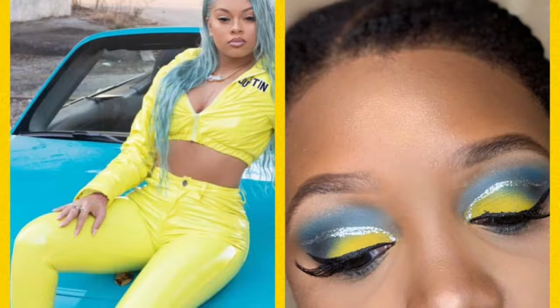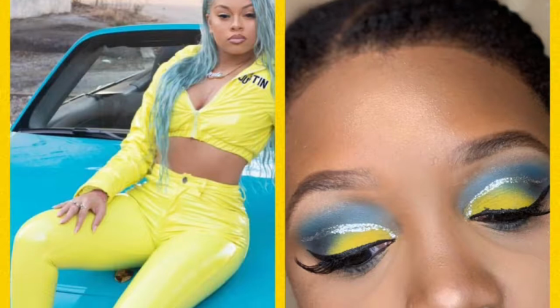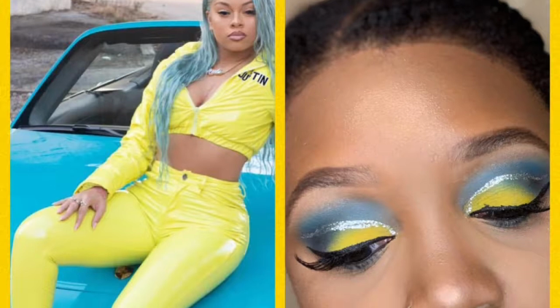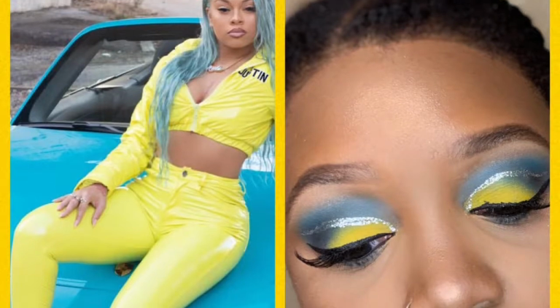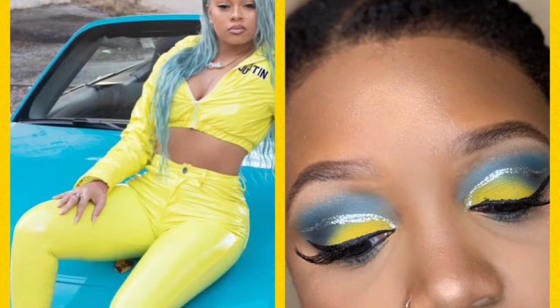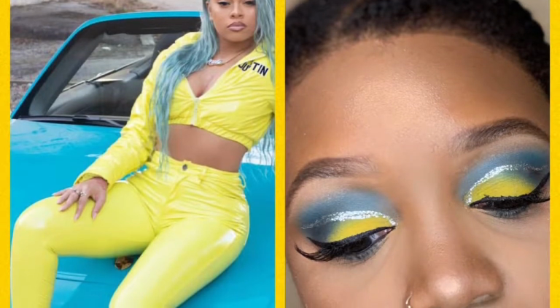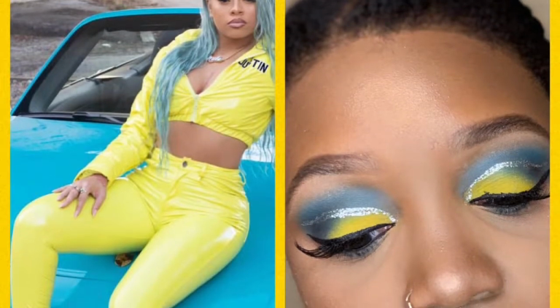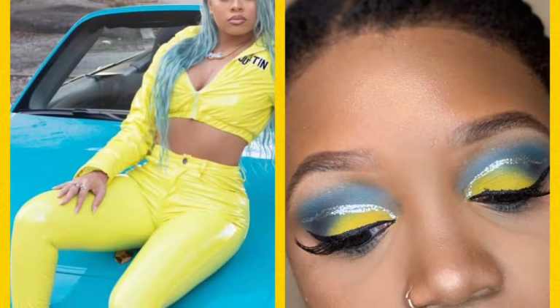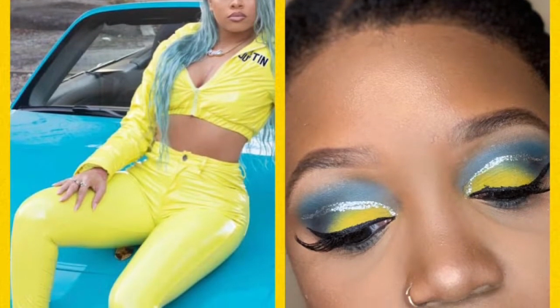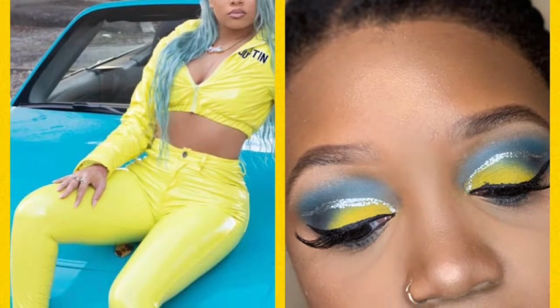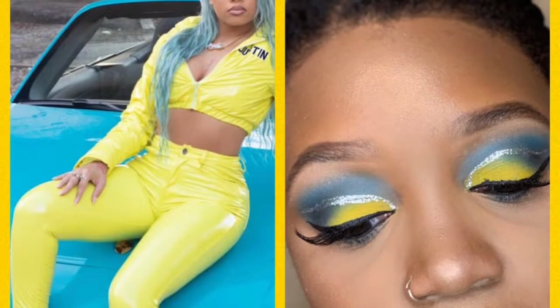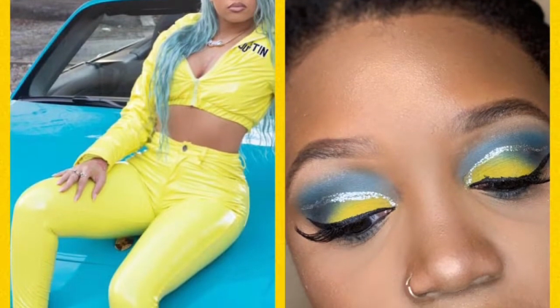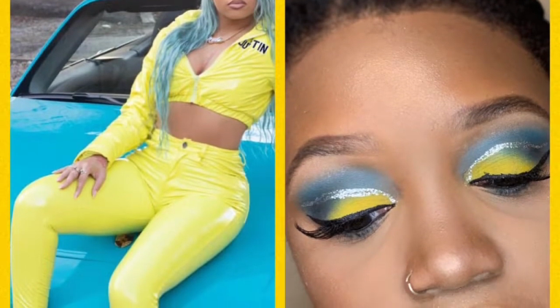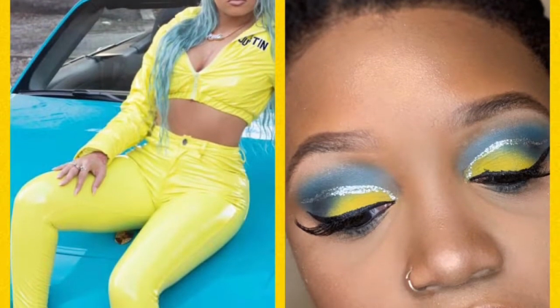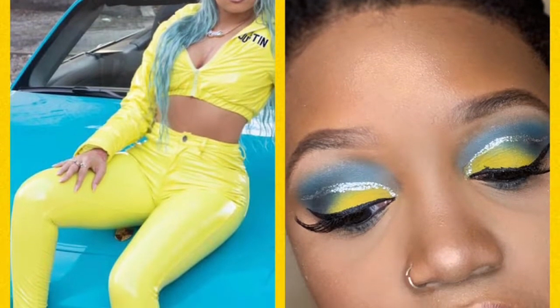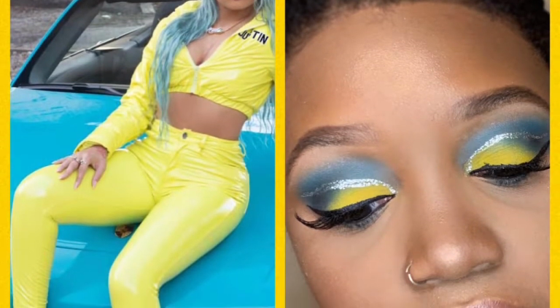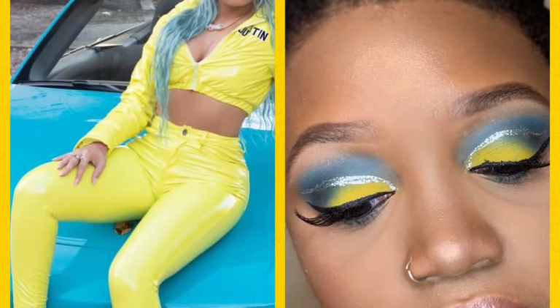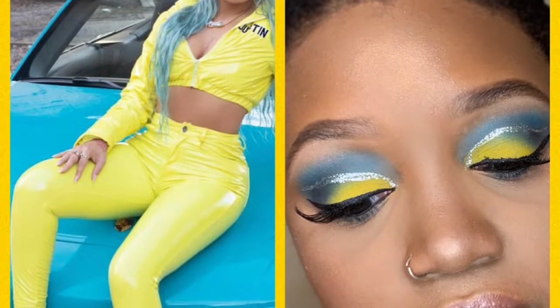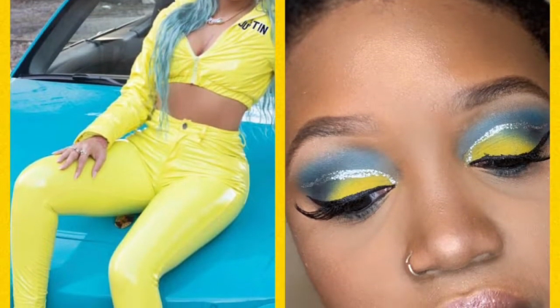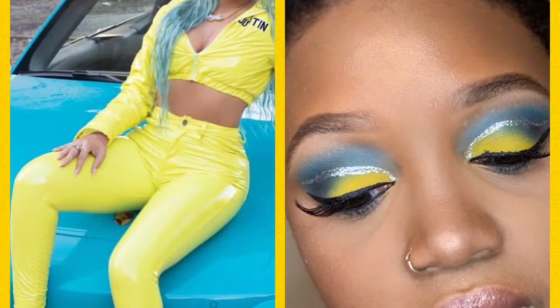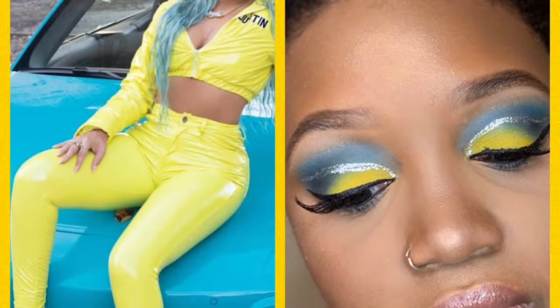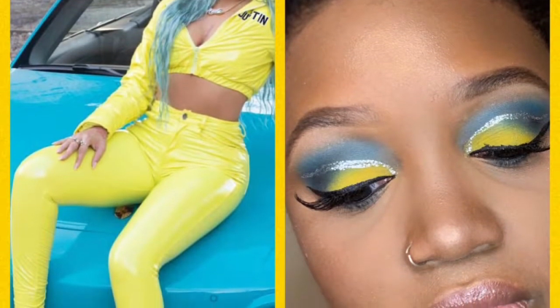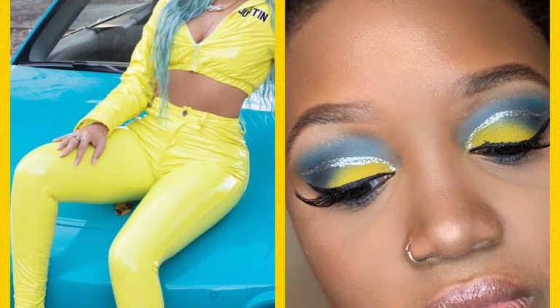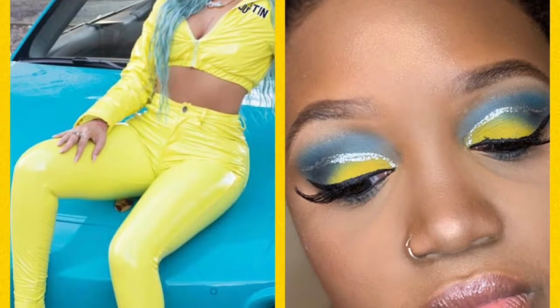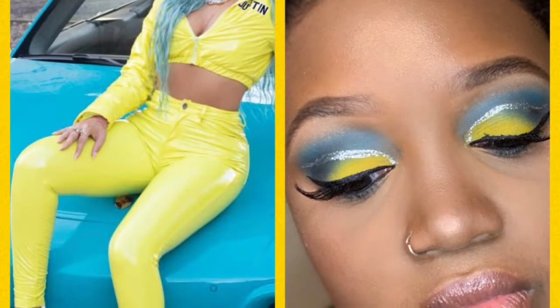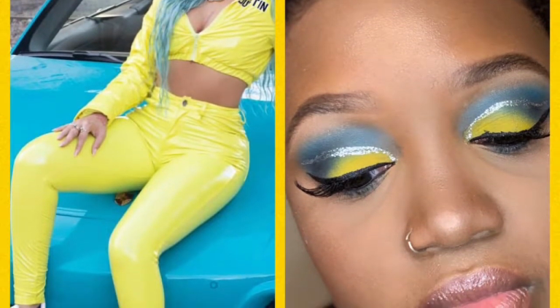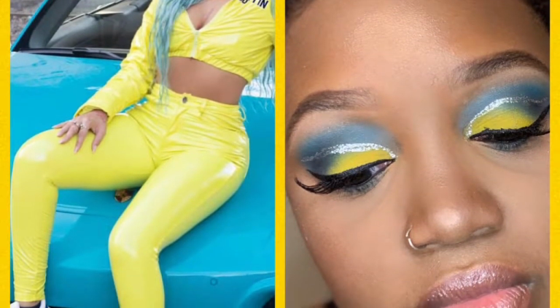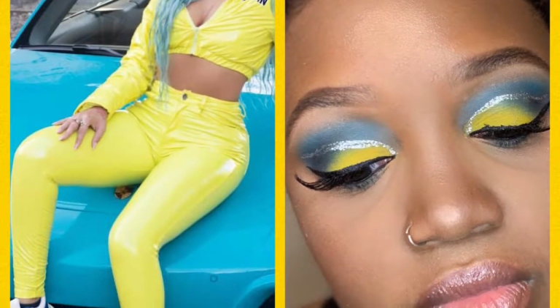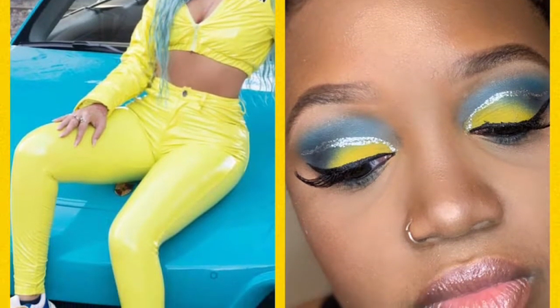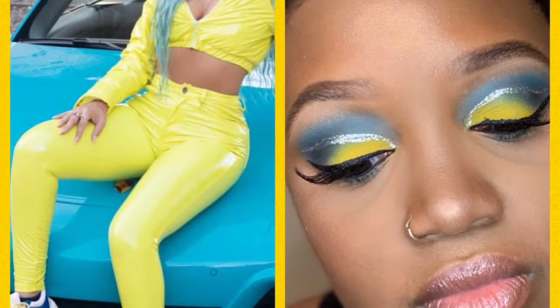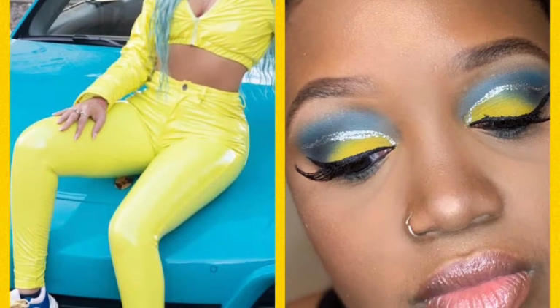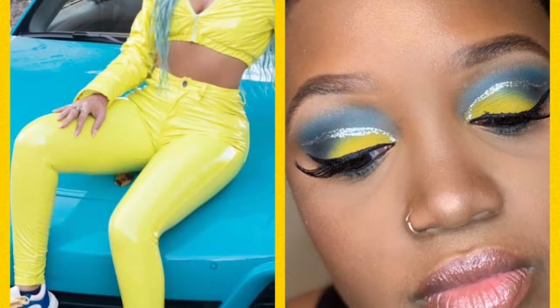In today's video, we're doing this inspired look from Ms. Mulatto's 'Bitch from the South' video.